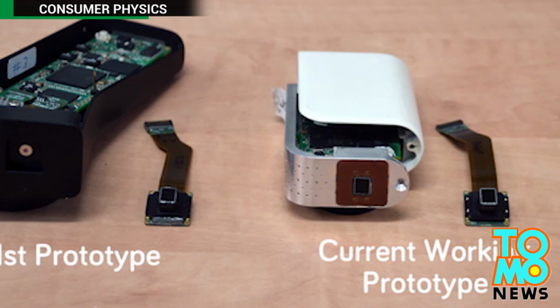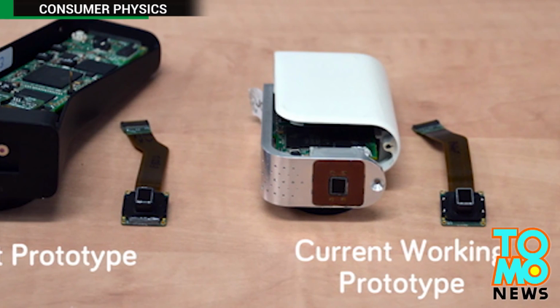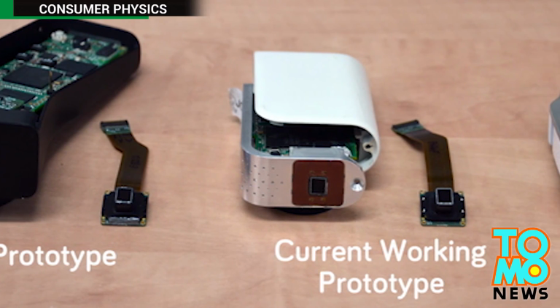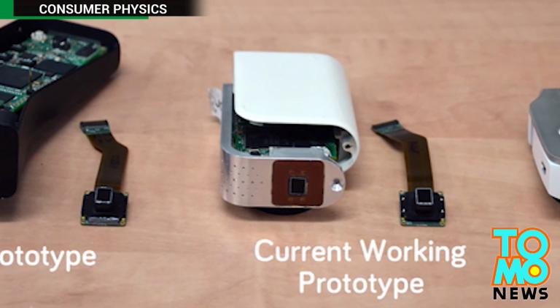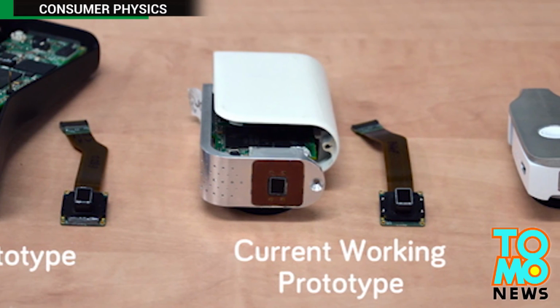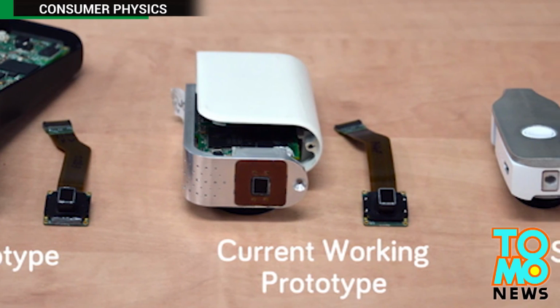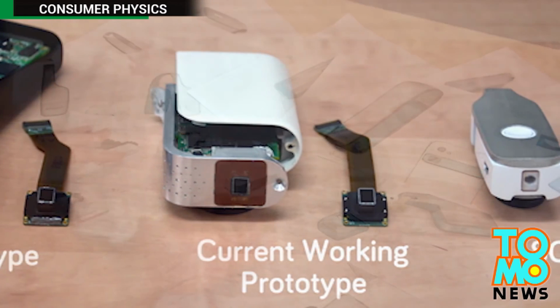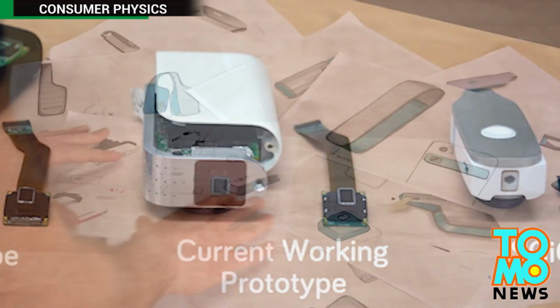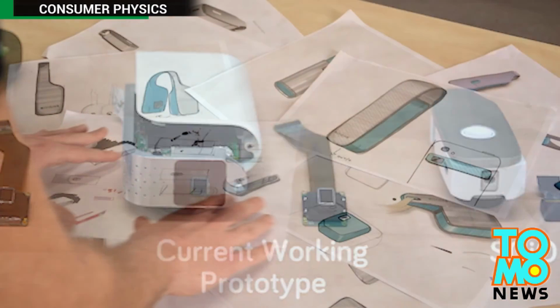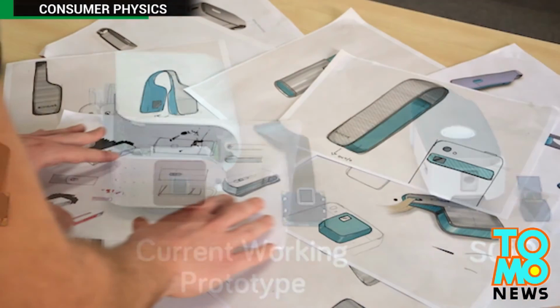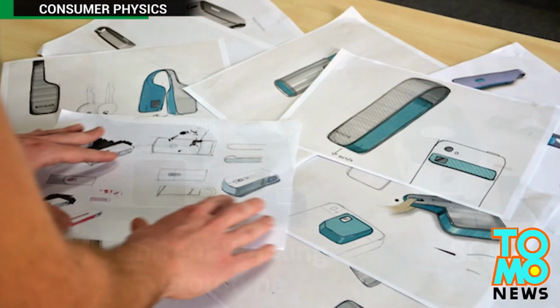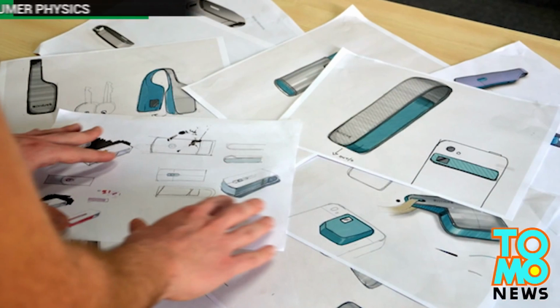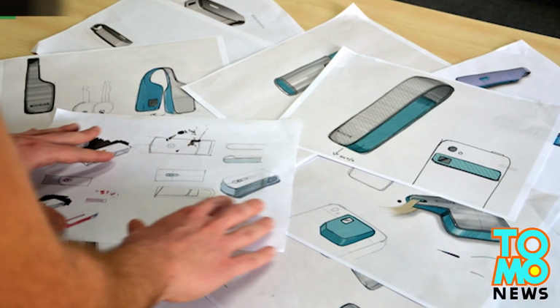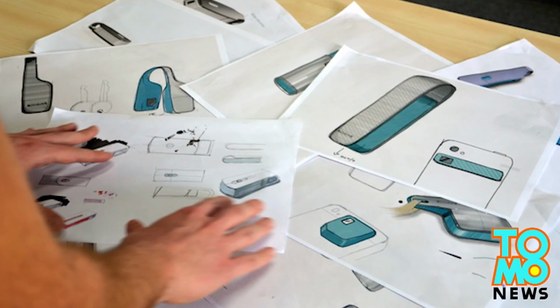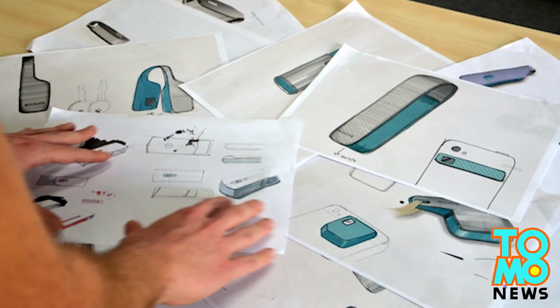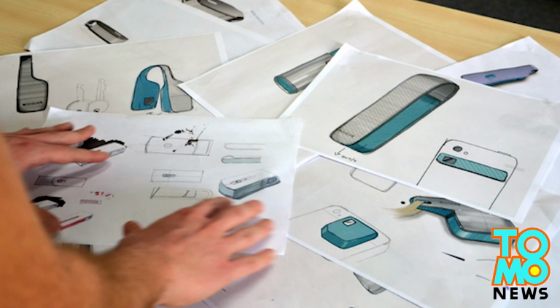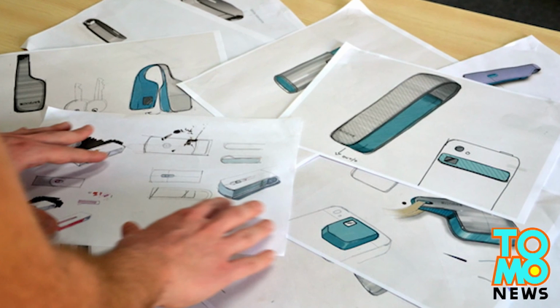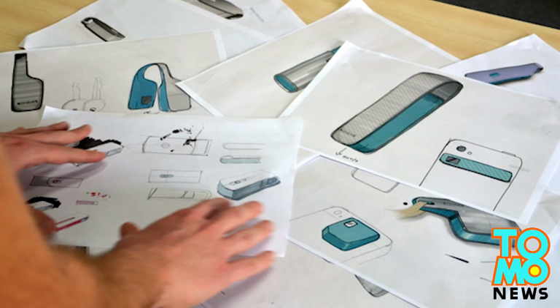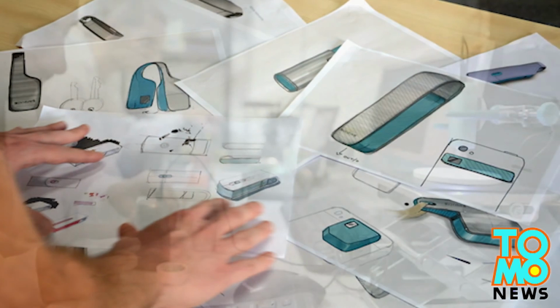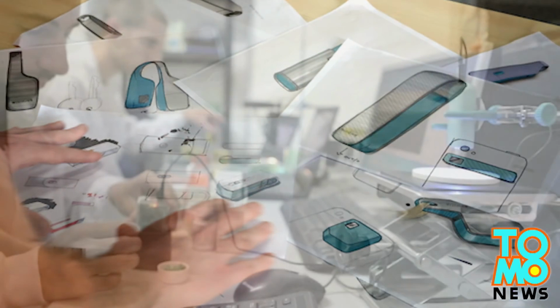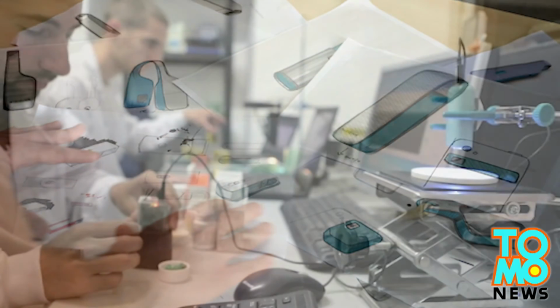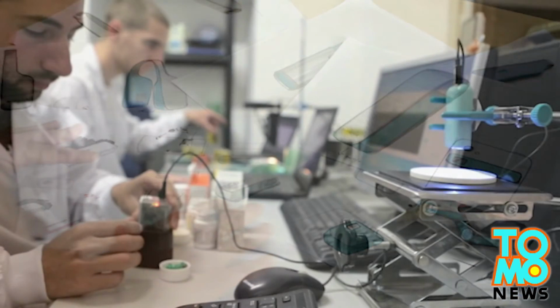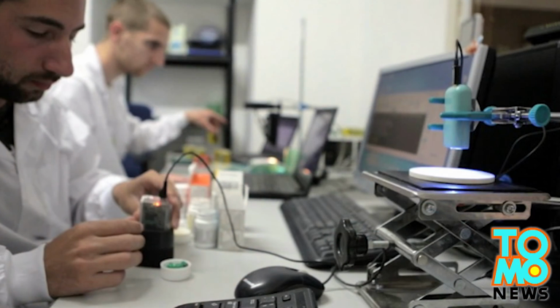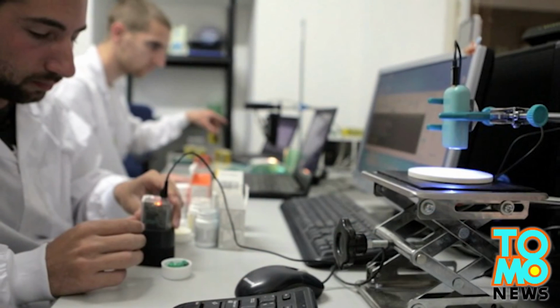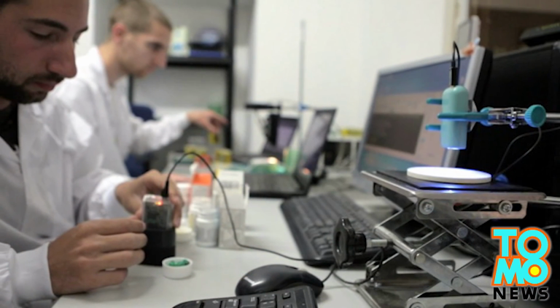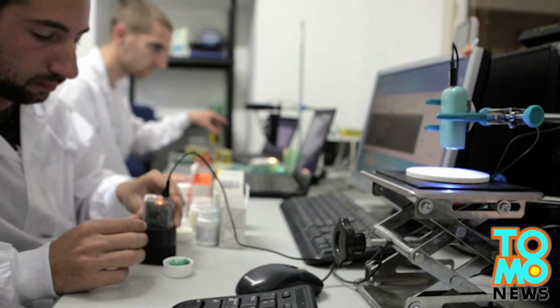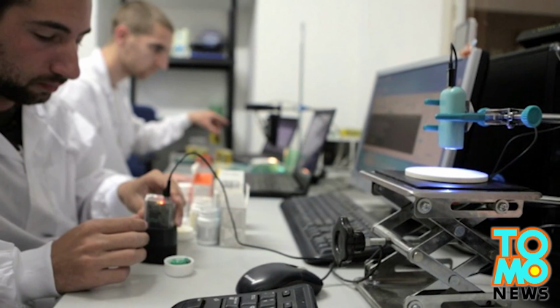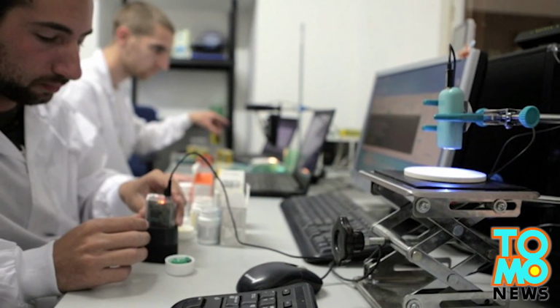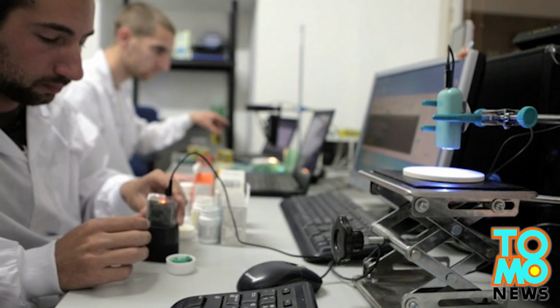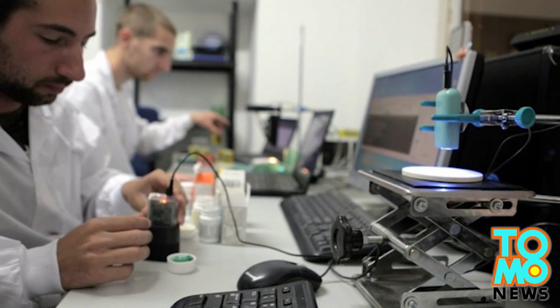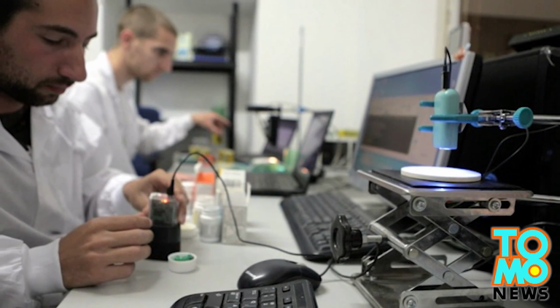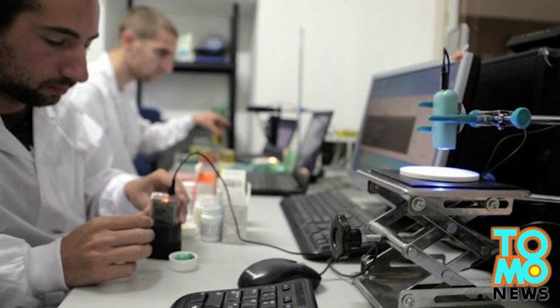The developers said the sensor will be more useful as time passes, as the company is still building a database of objects.